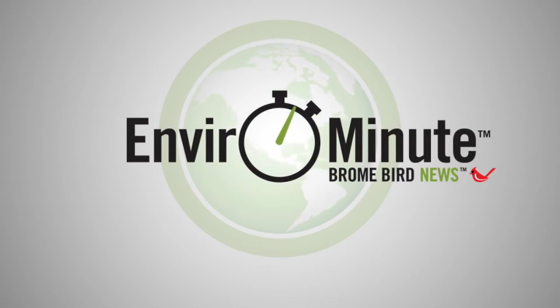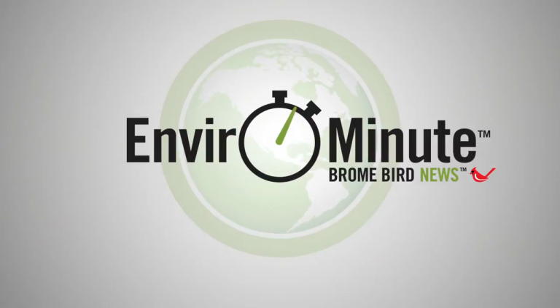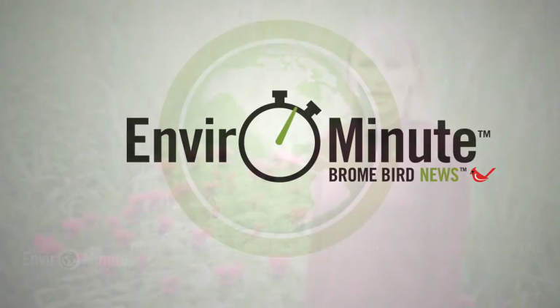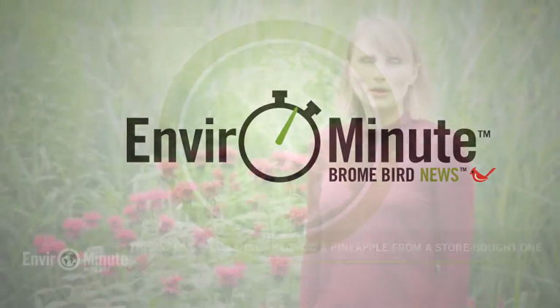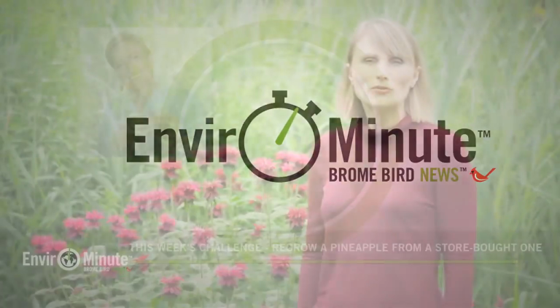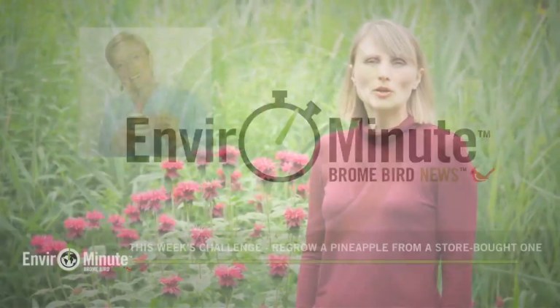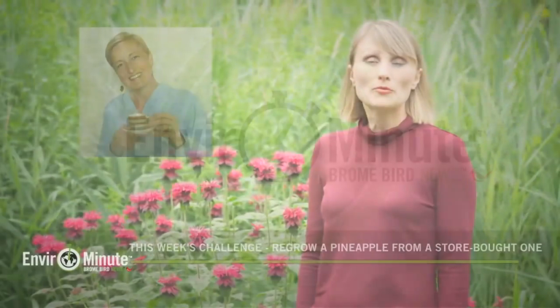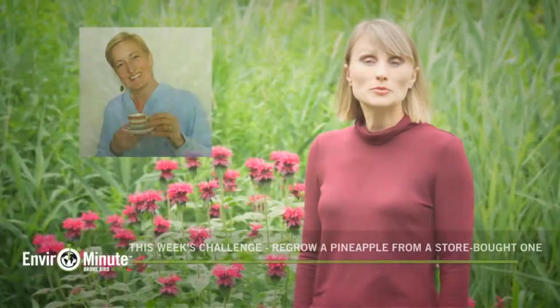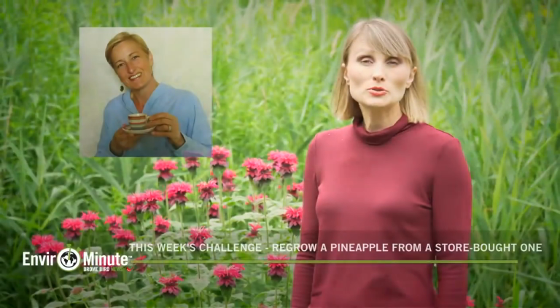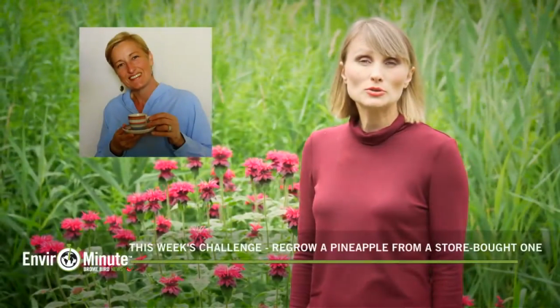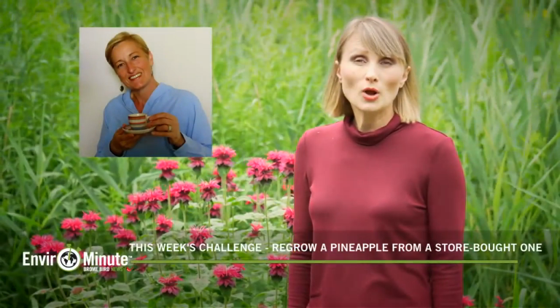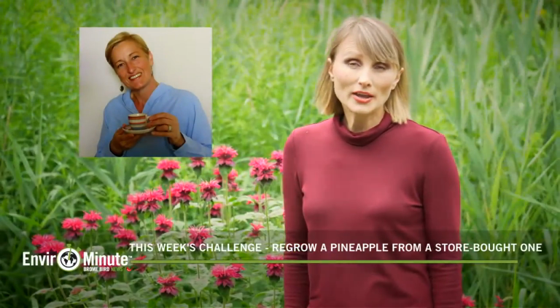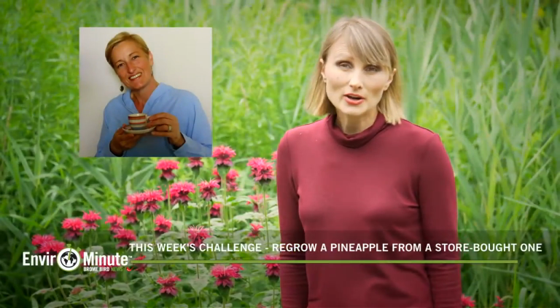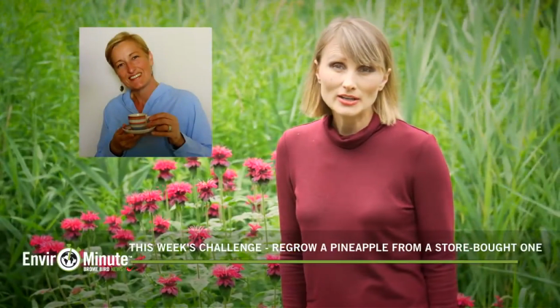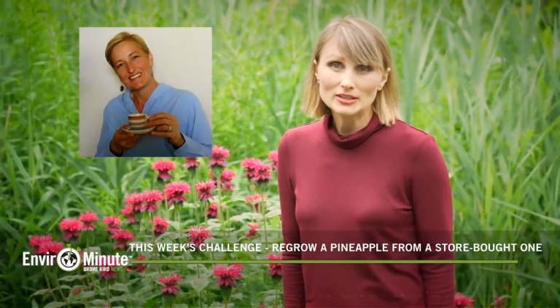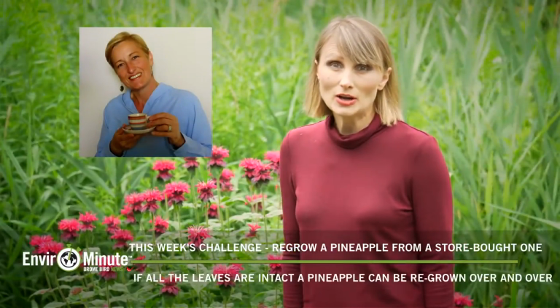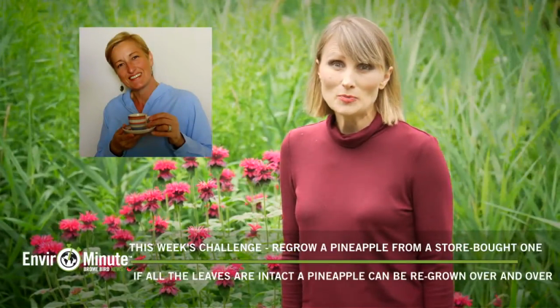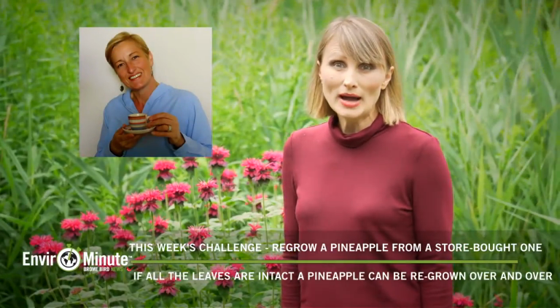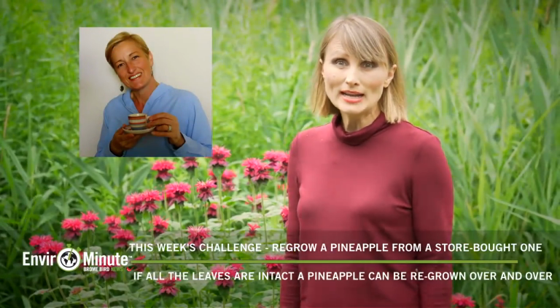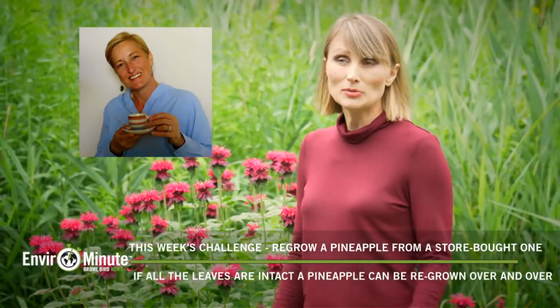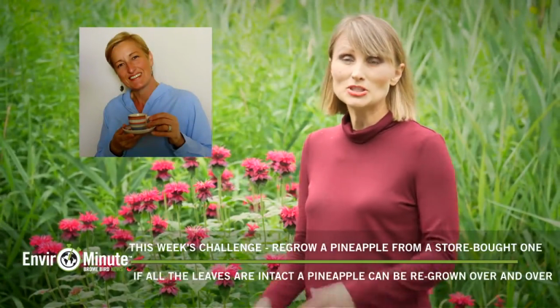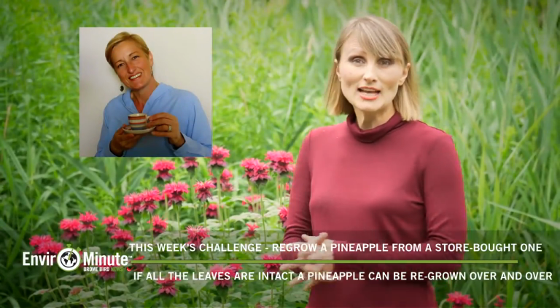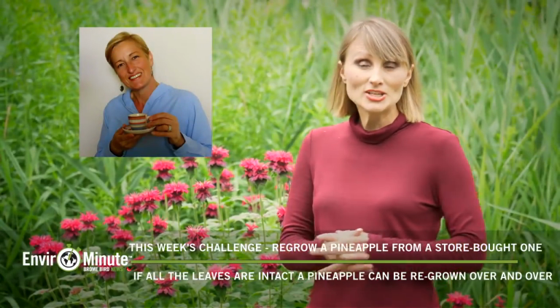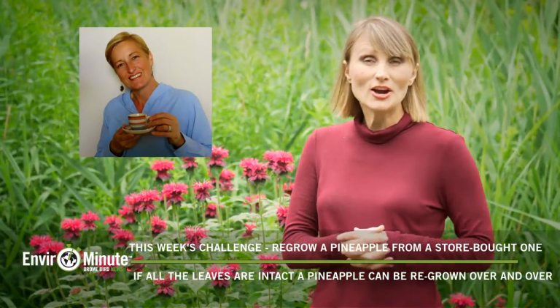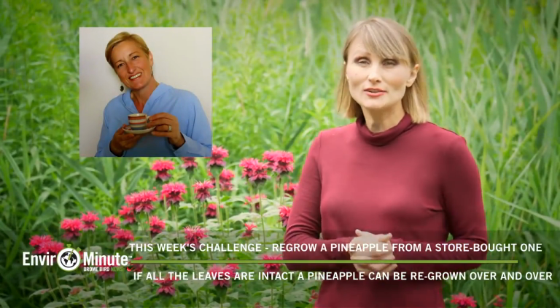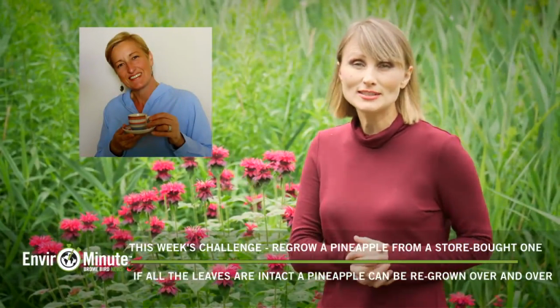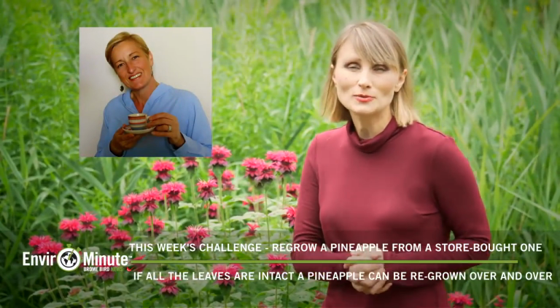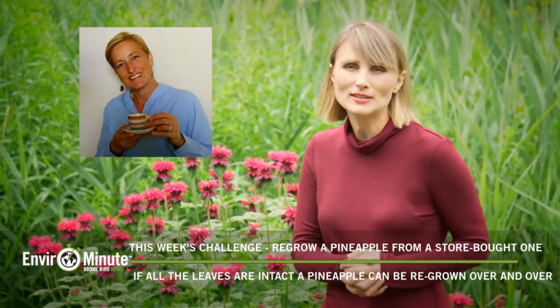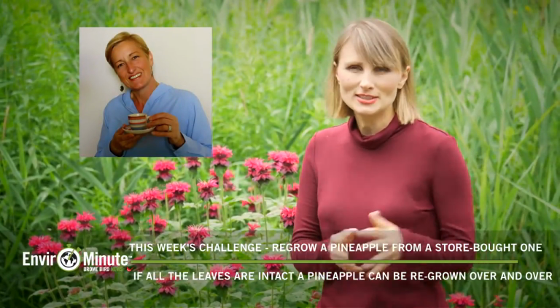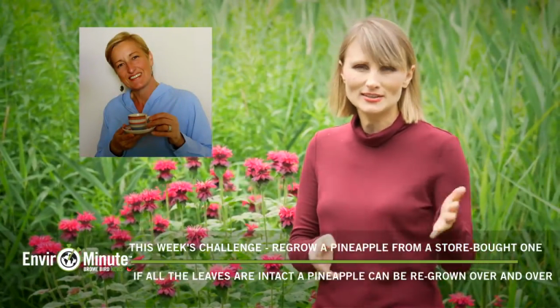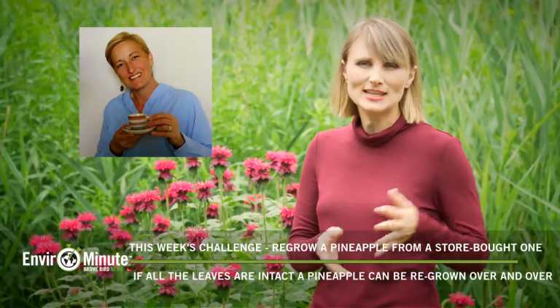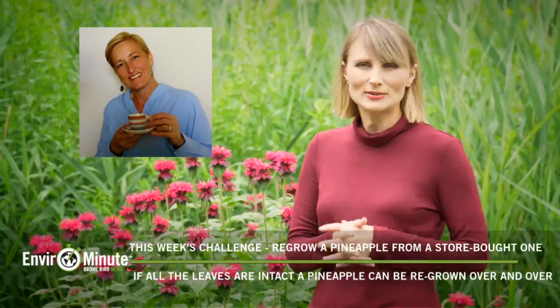A quick follow-up from Susan Rog here and her pineapples — she's actually harvested one. Check this out.